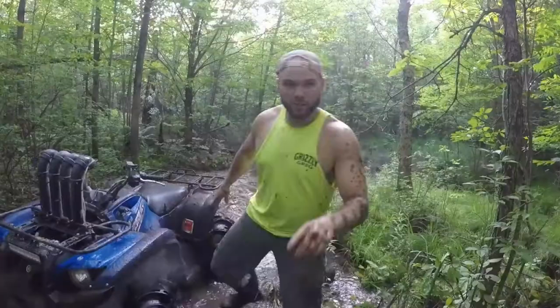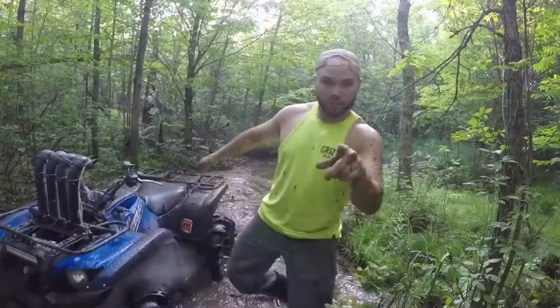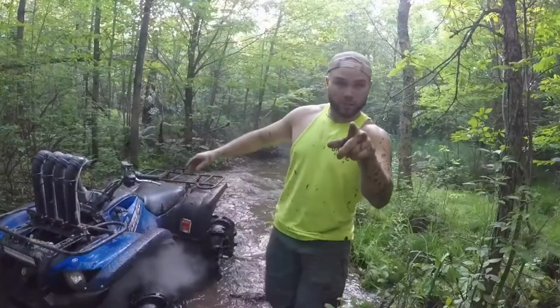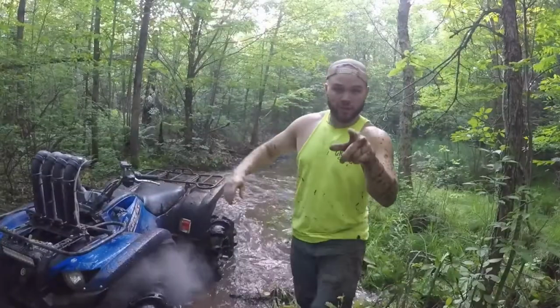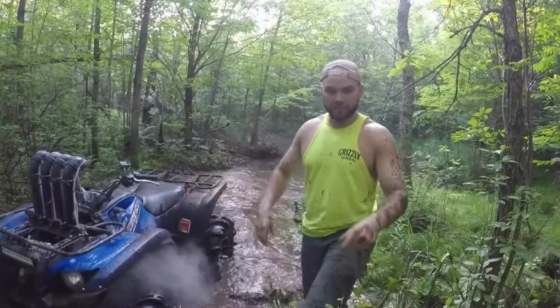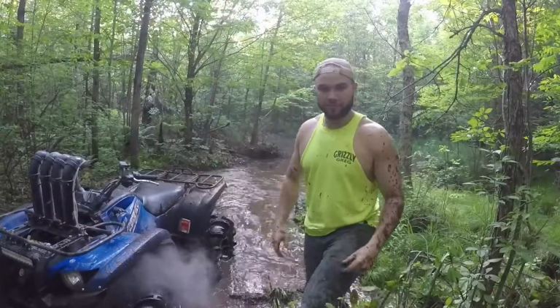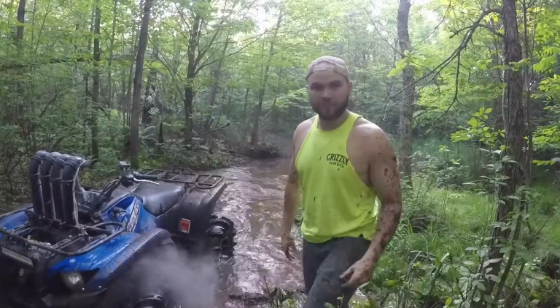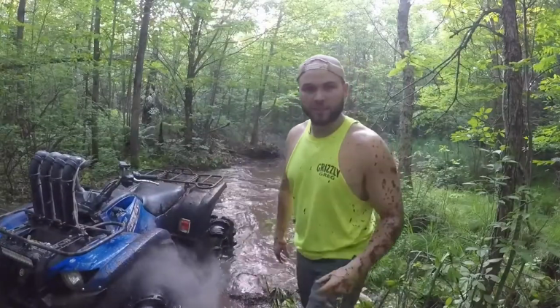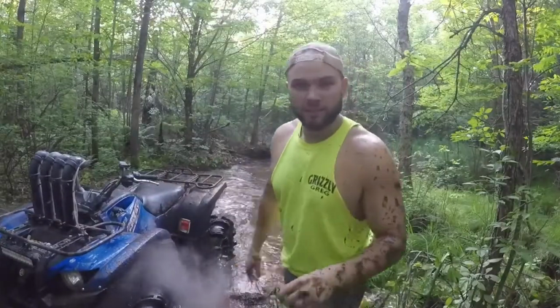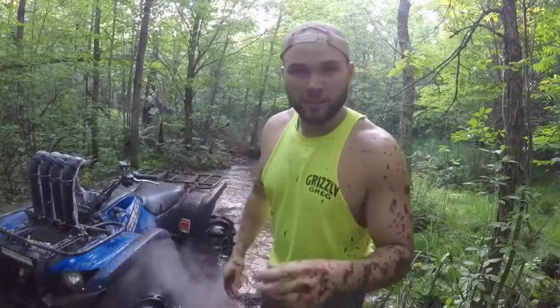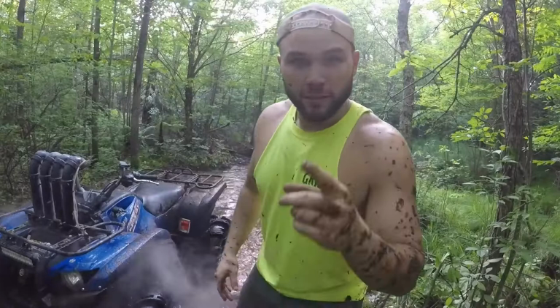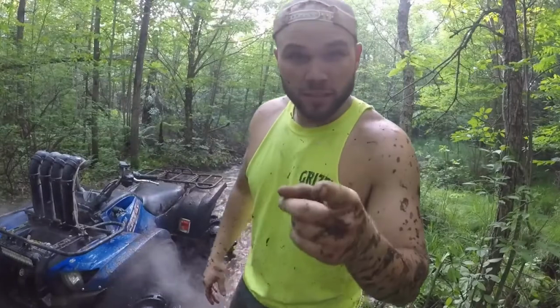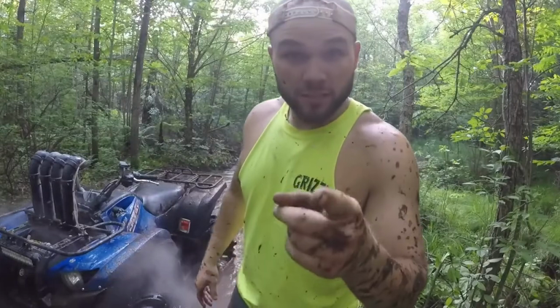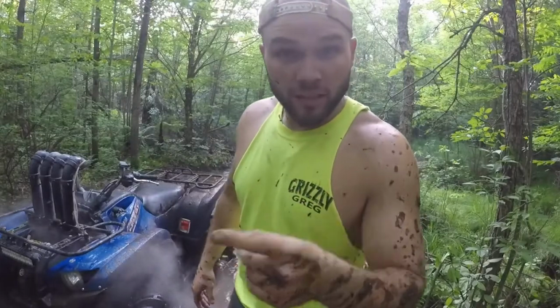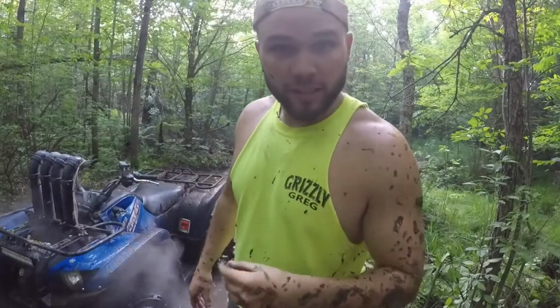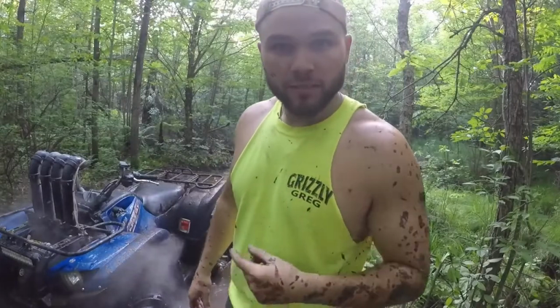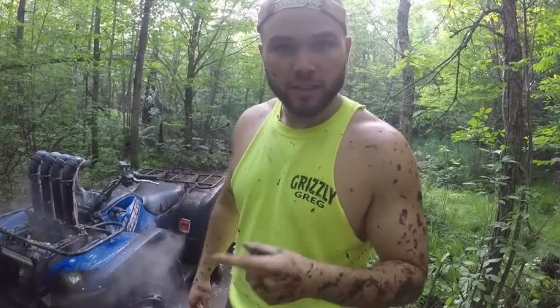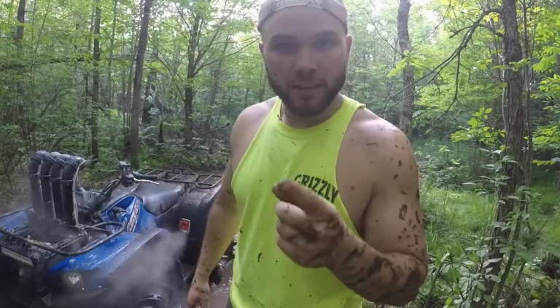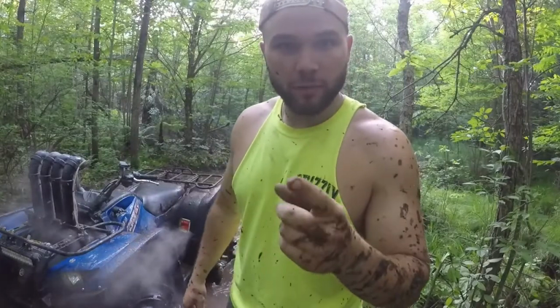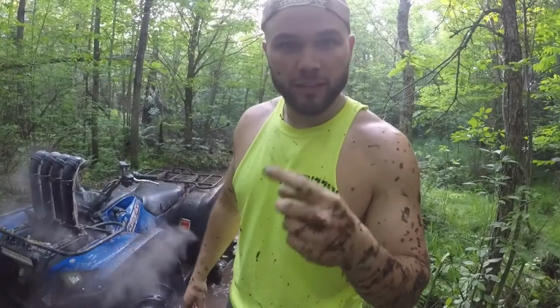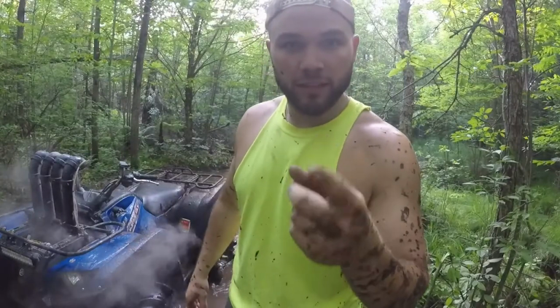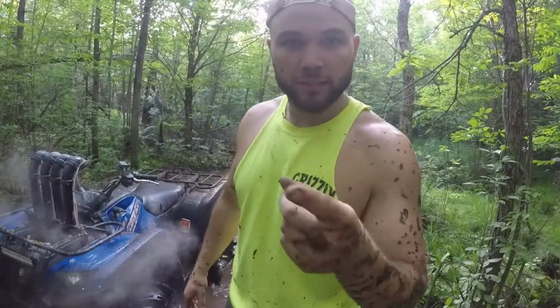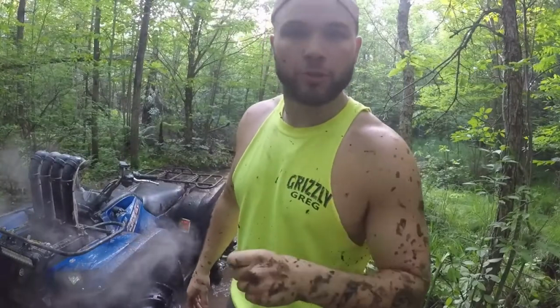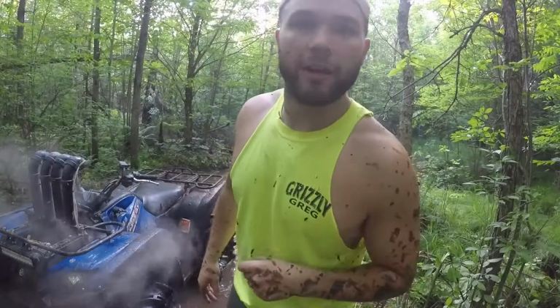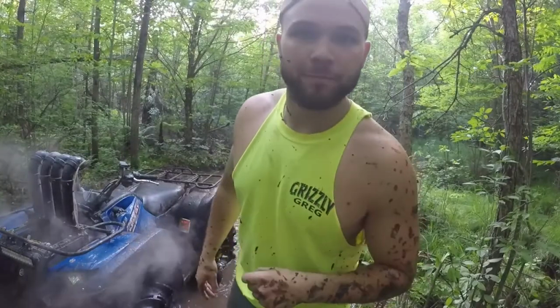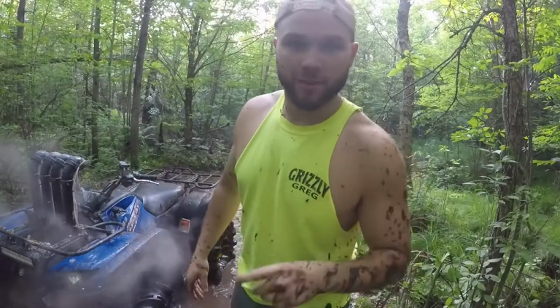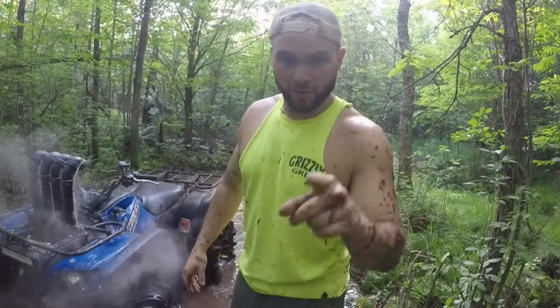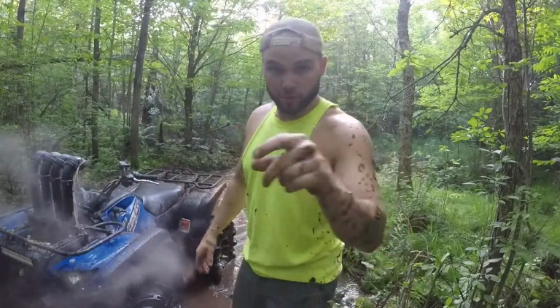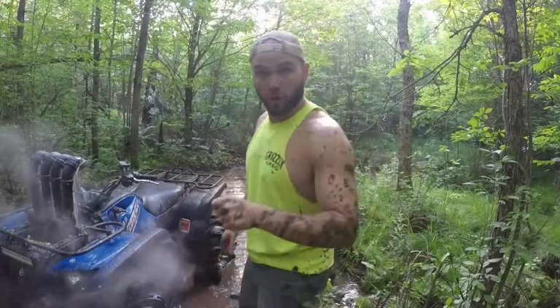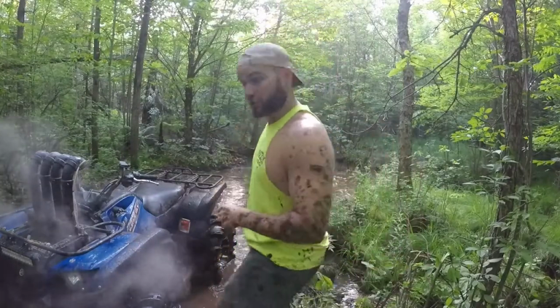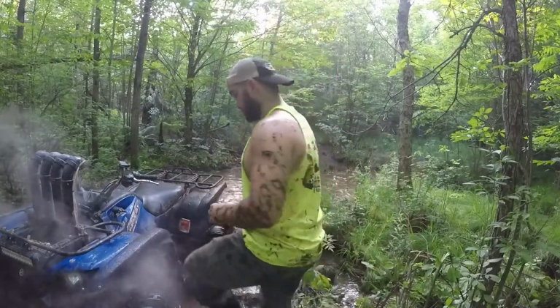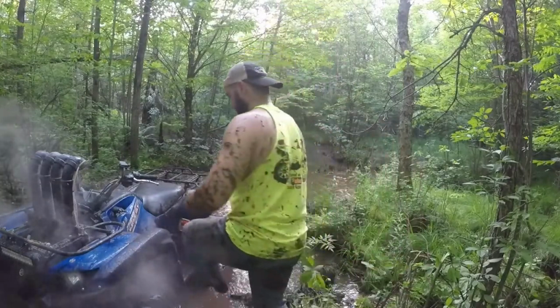Grizzly Greg. Please like, comment, and subscribe. Thanks for watching.